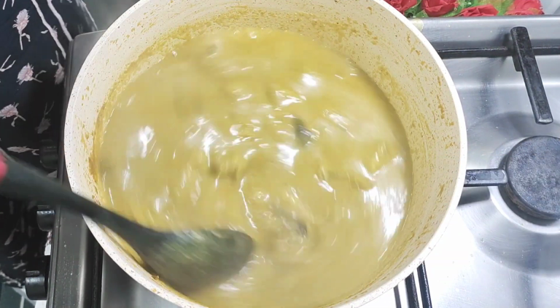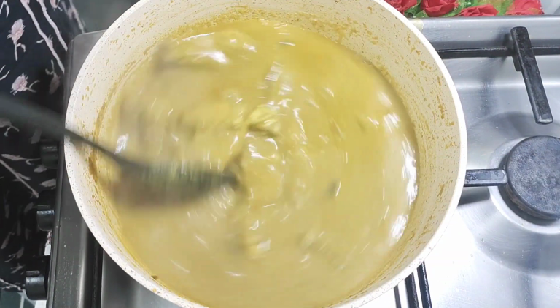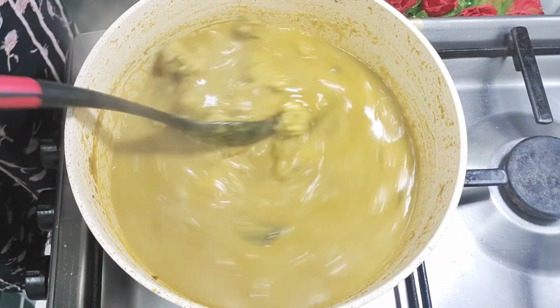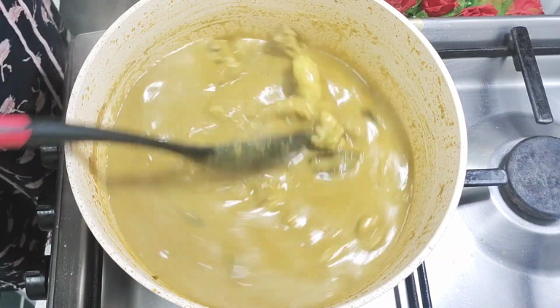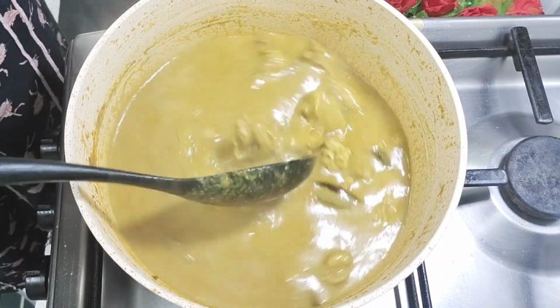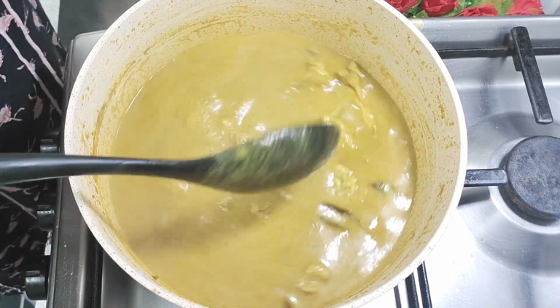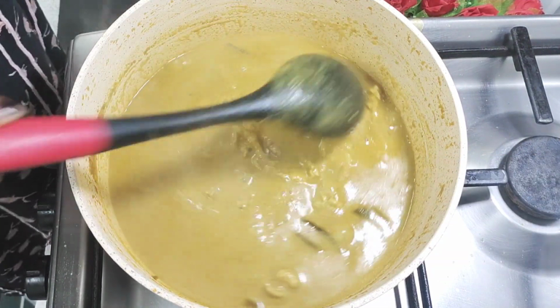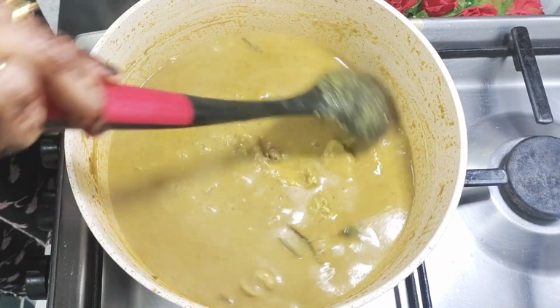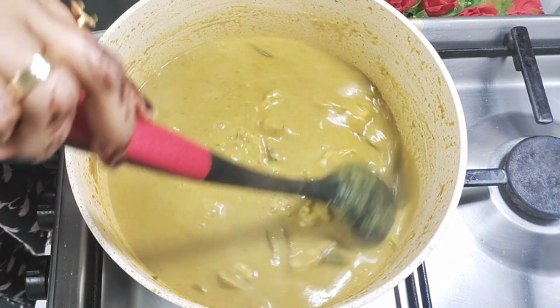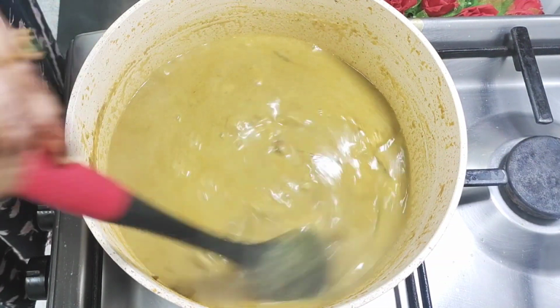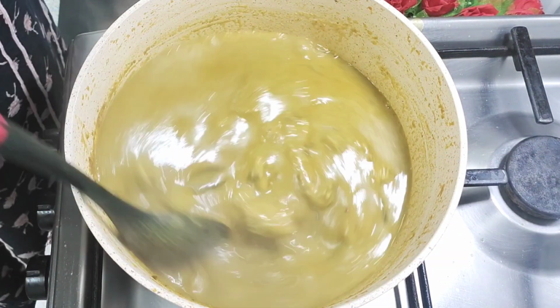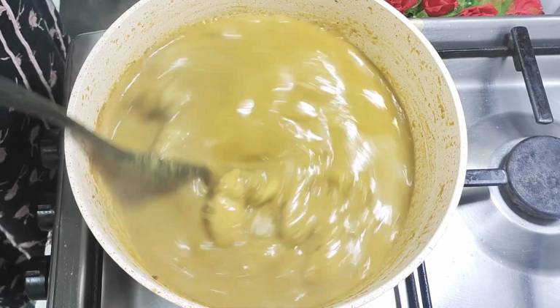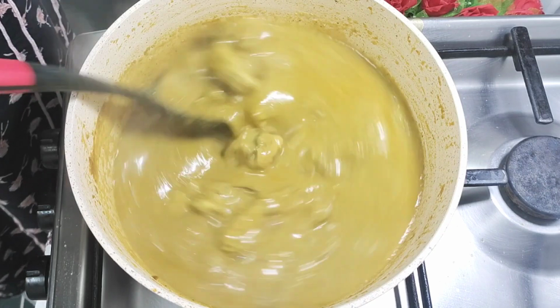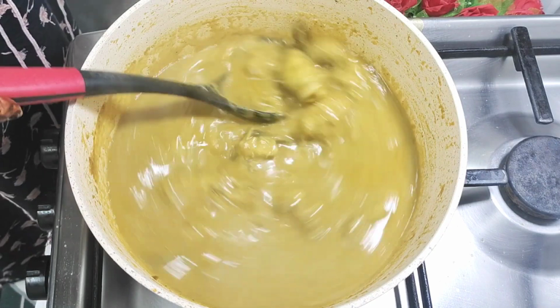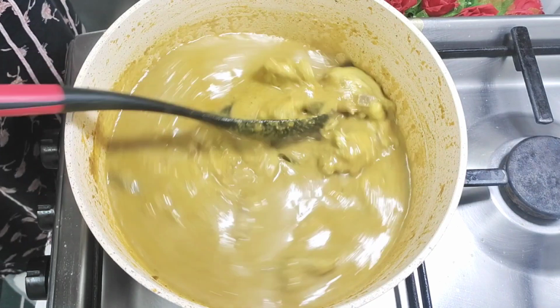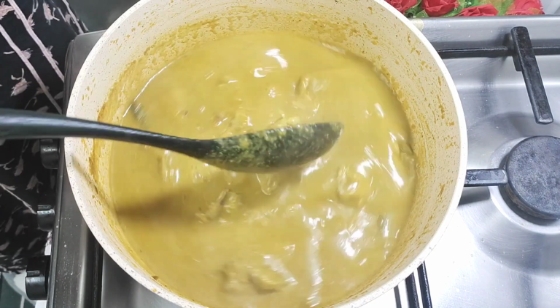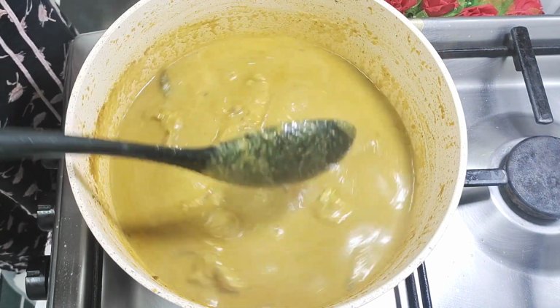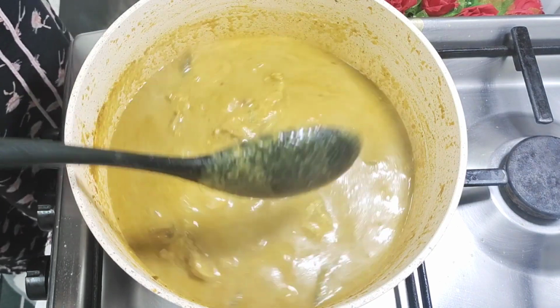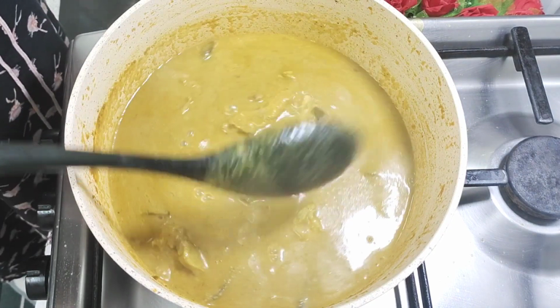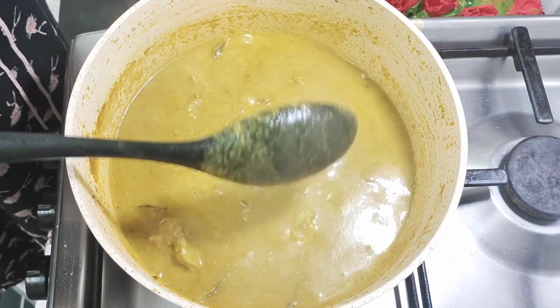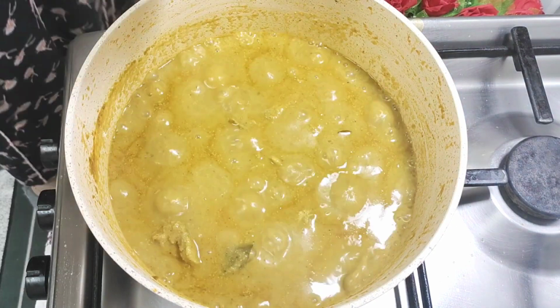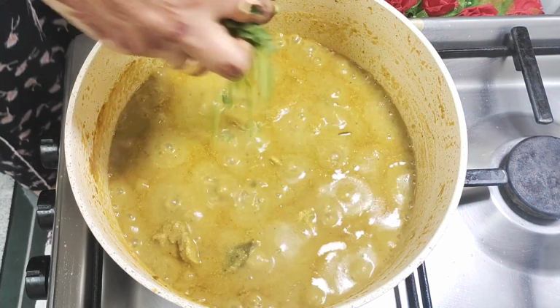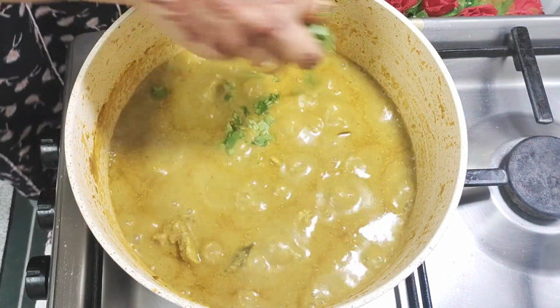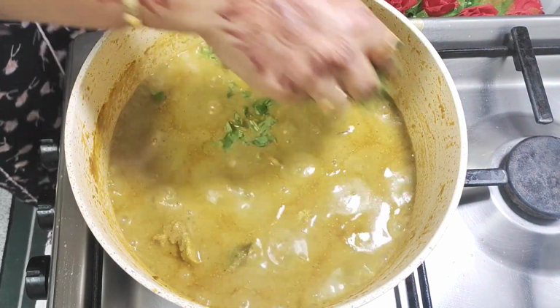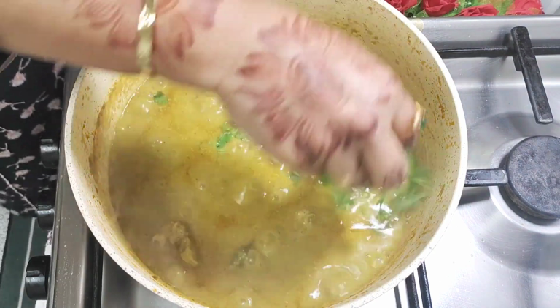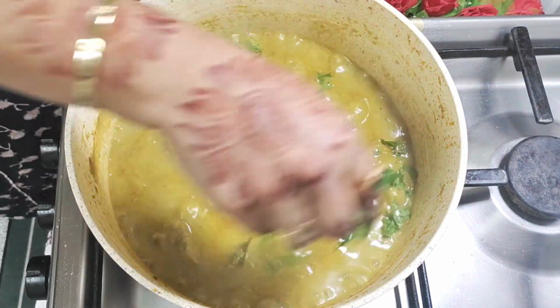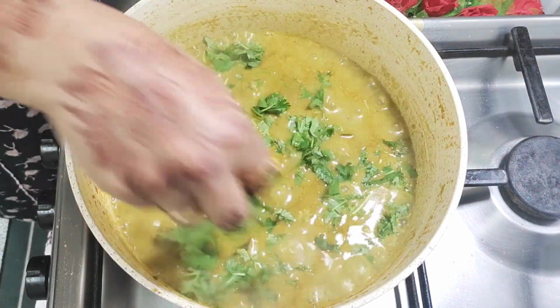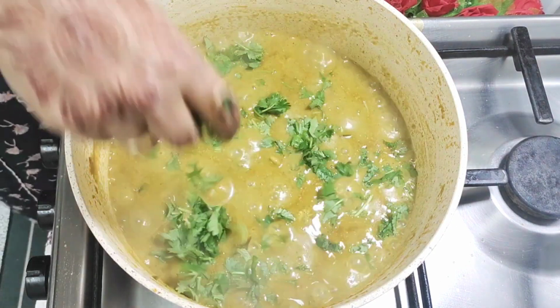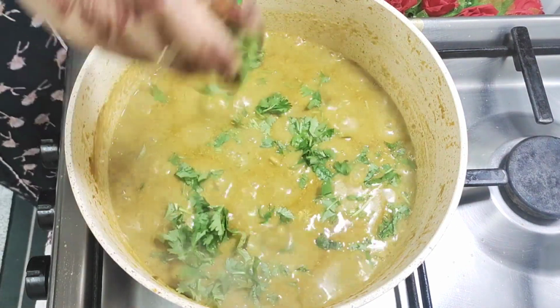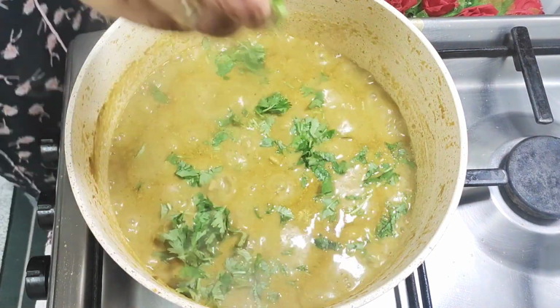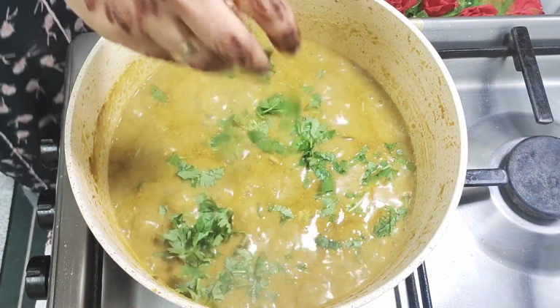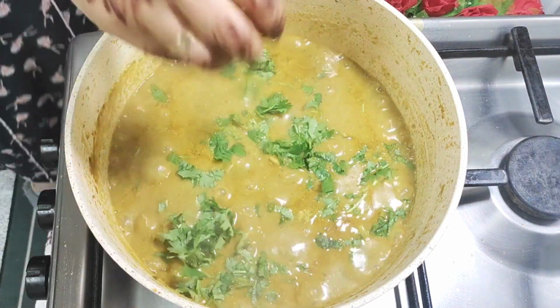Now the green chicken curry is ready. Add 1 tsp of coriander leaves on top as garnish.